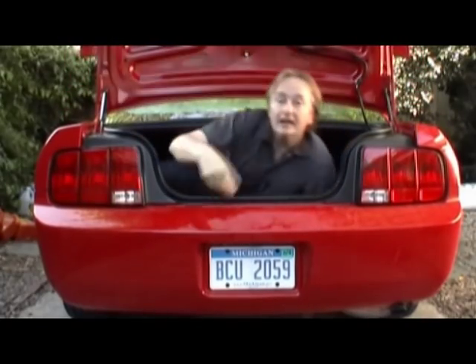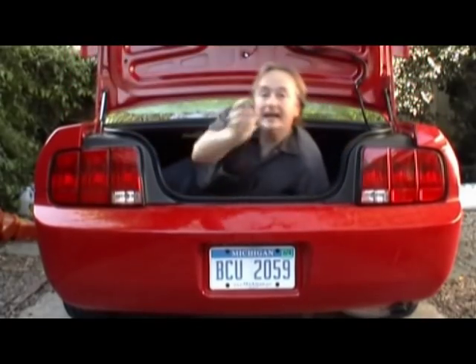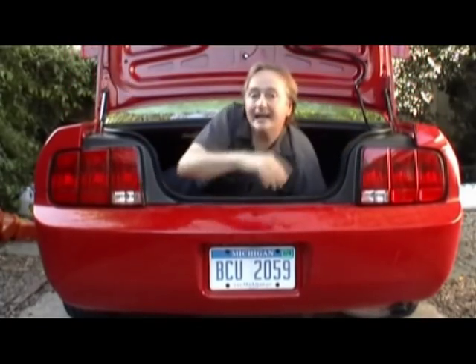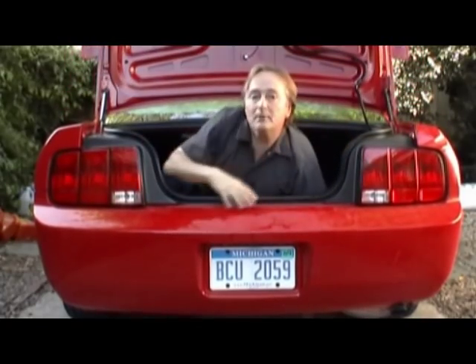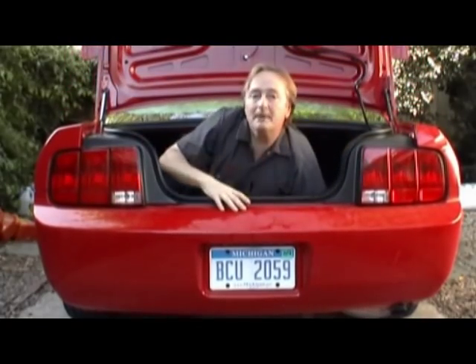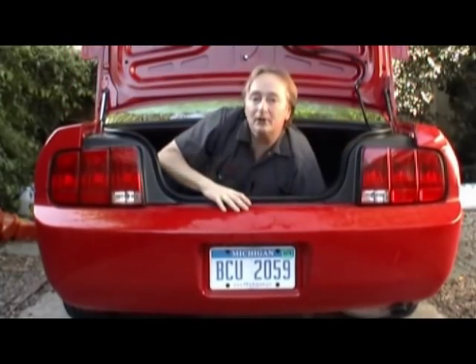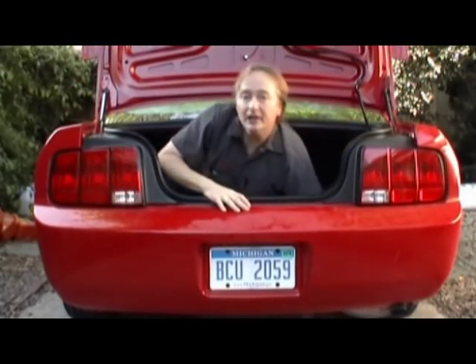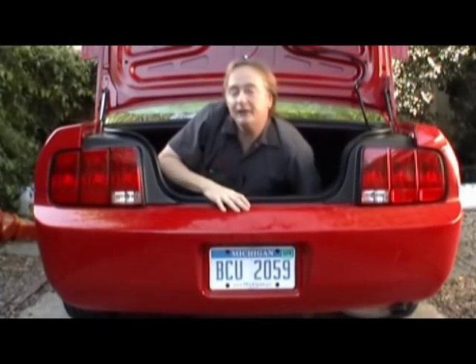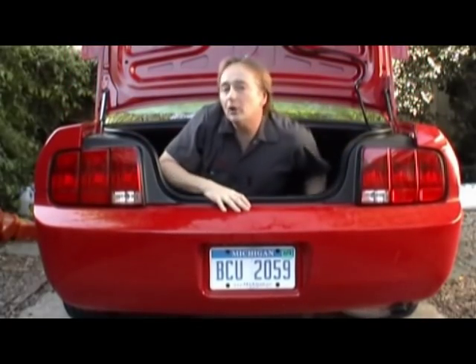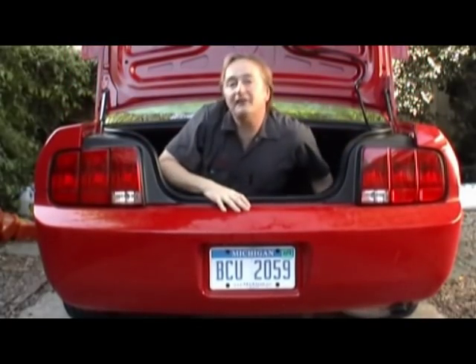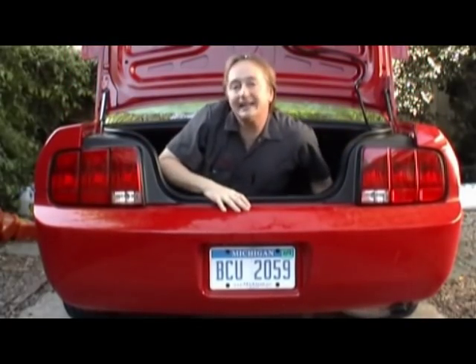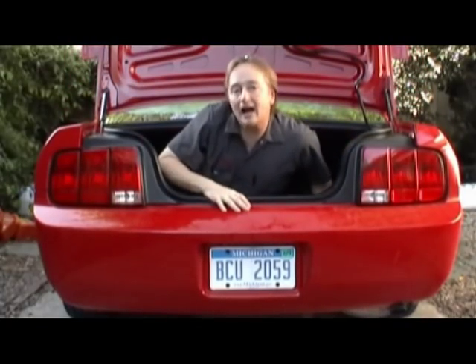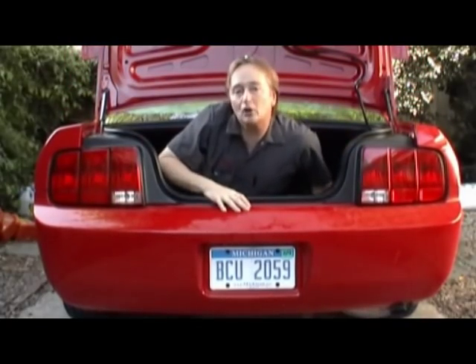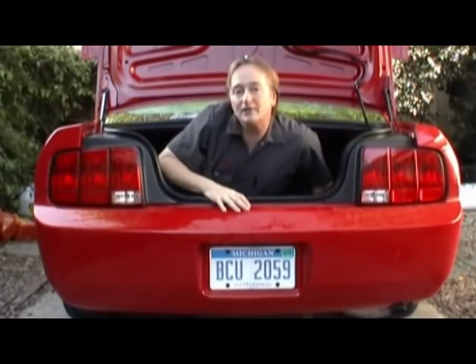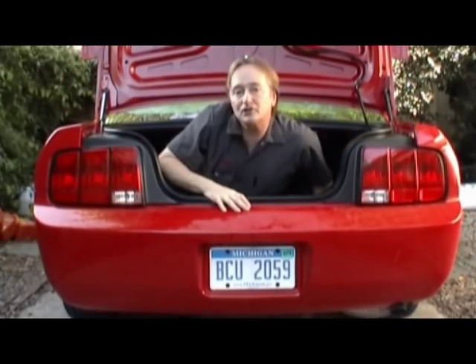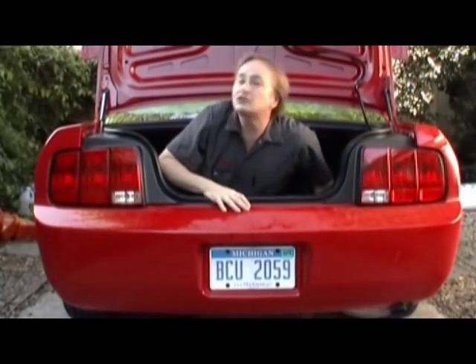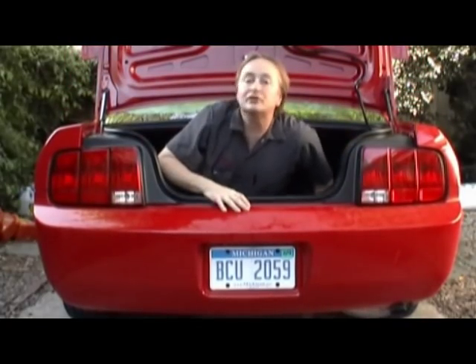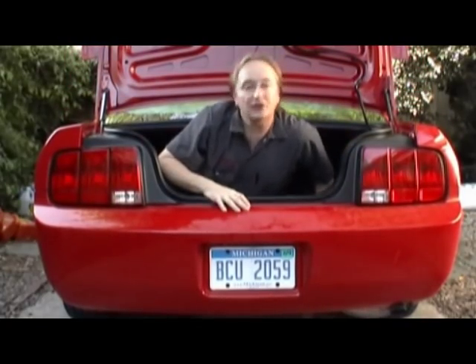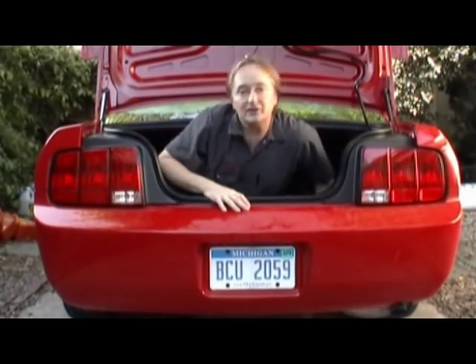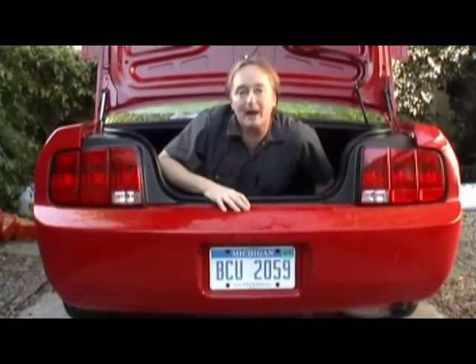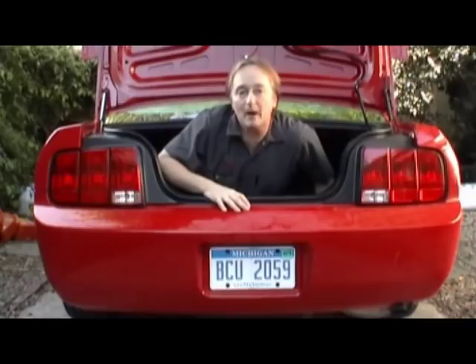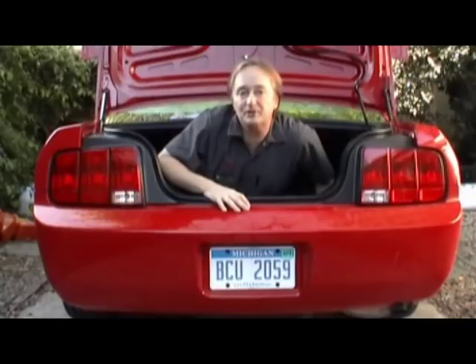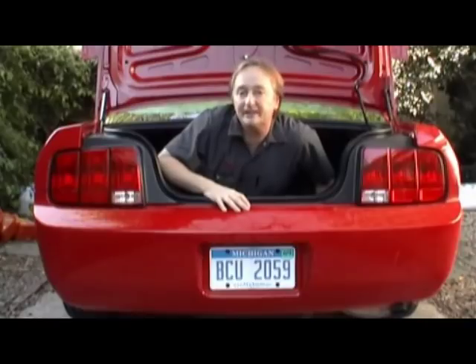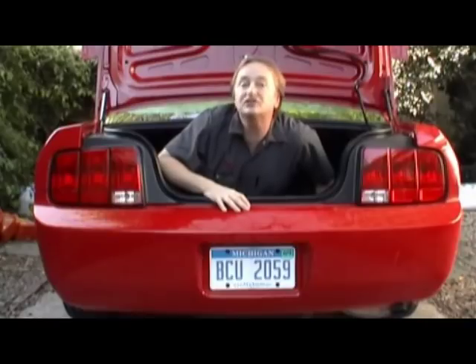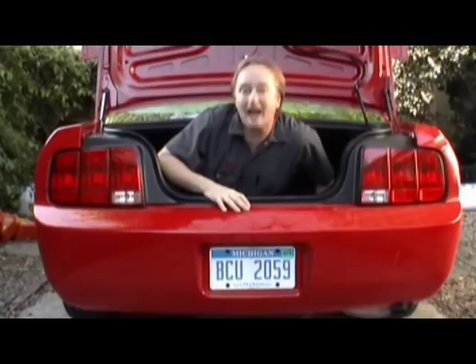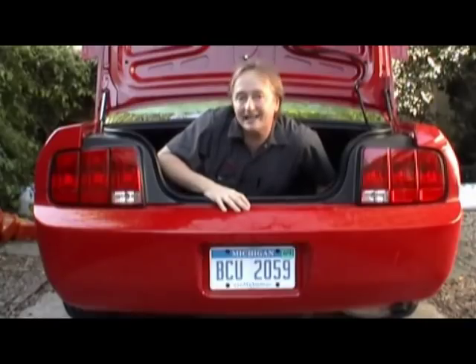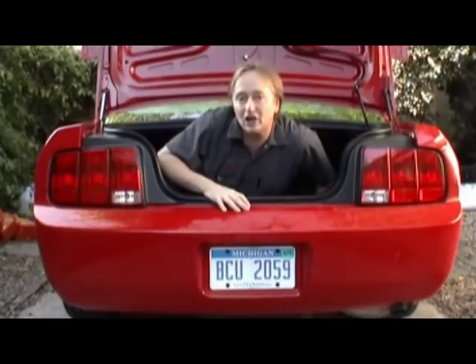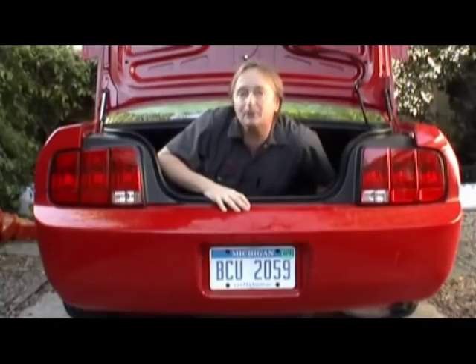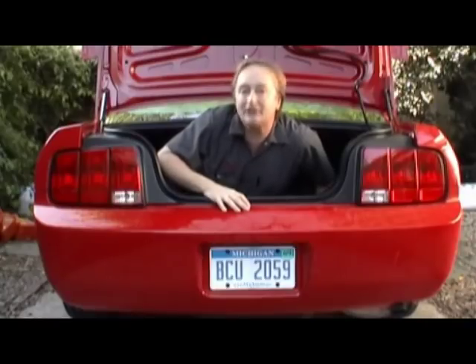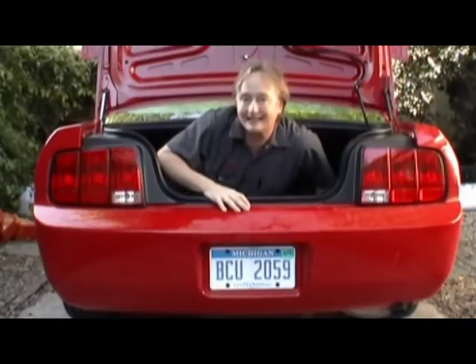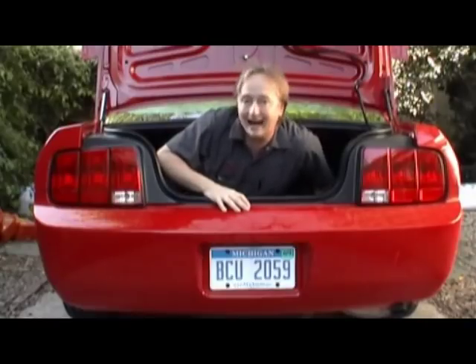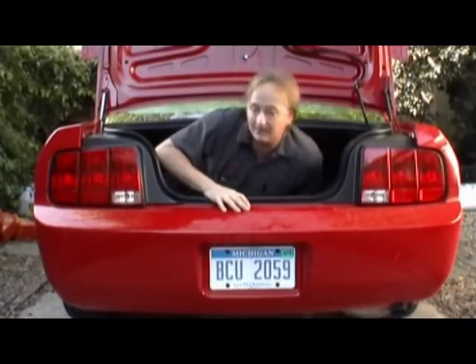And remember, if you have any car questions, just visit my website, ScottyKilmer.com.